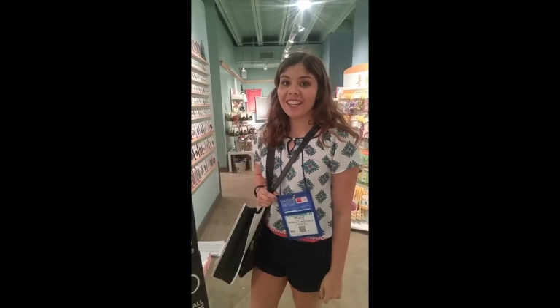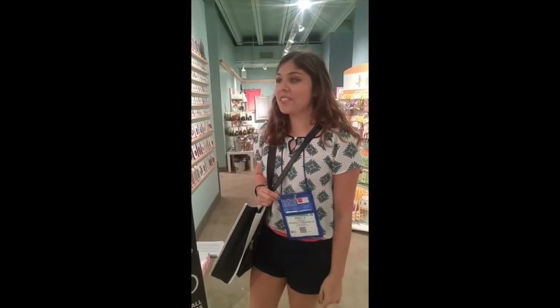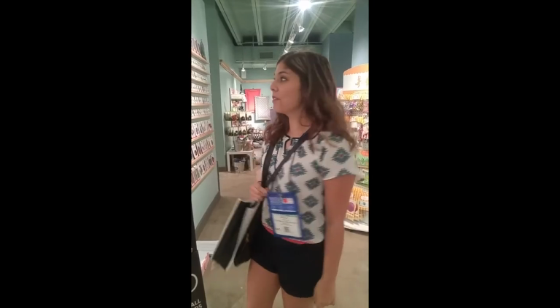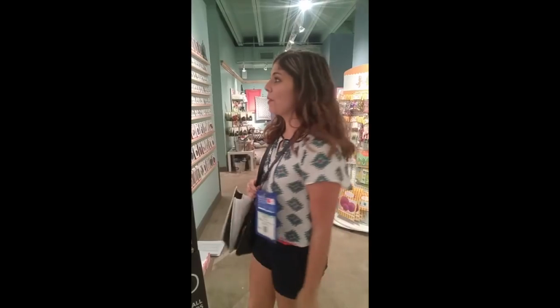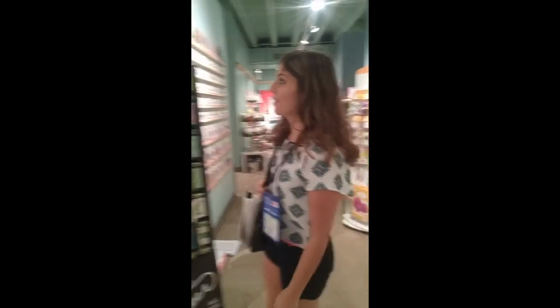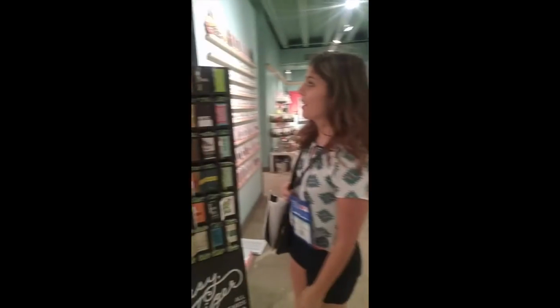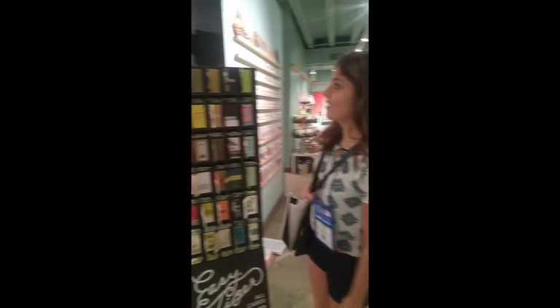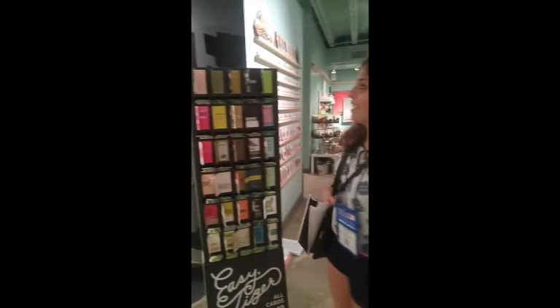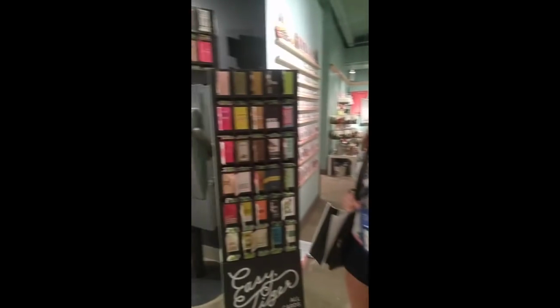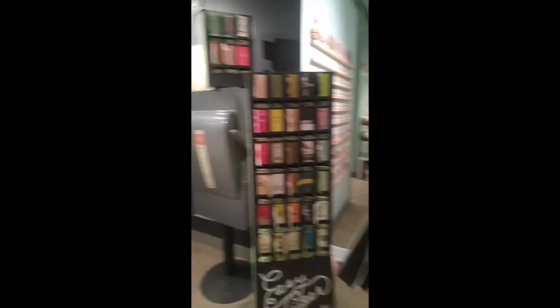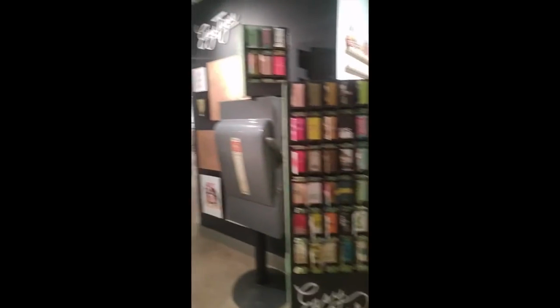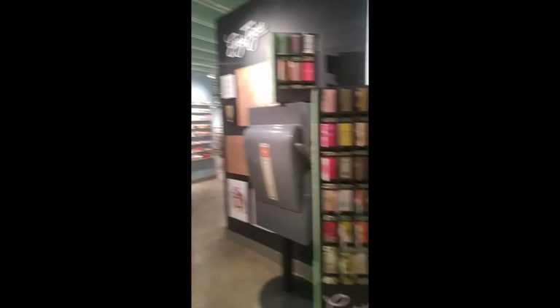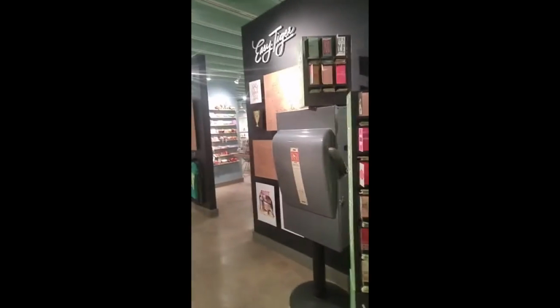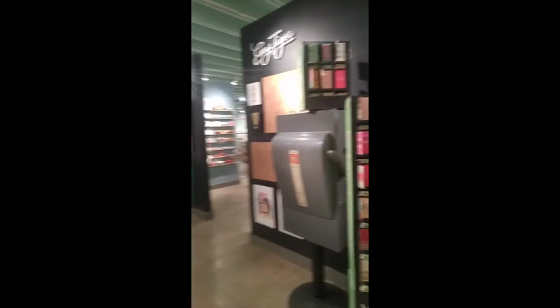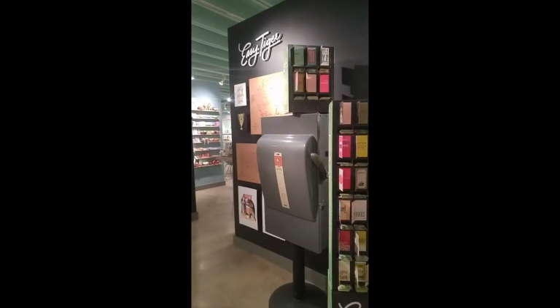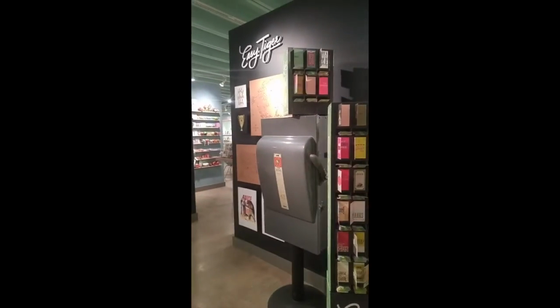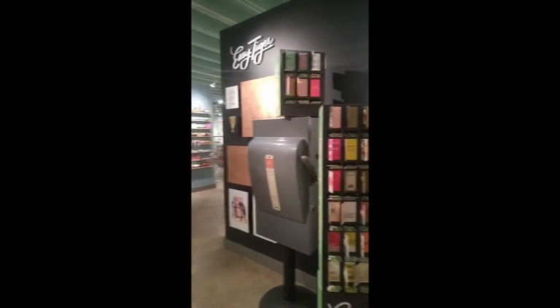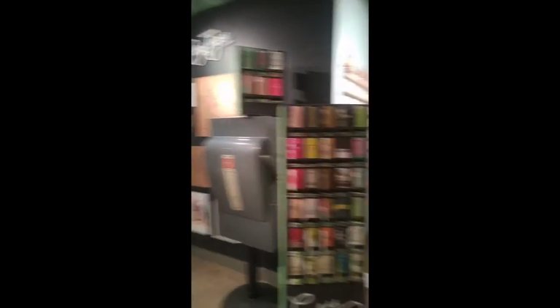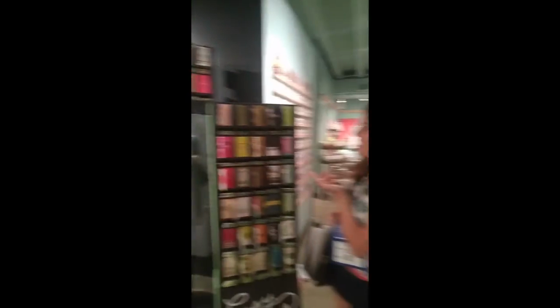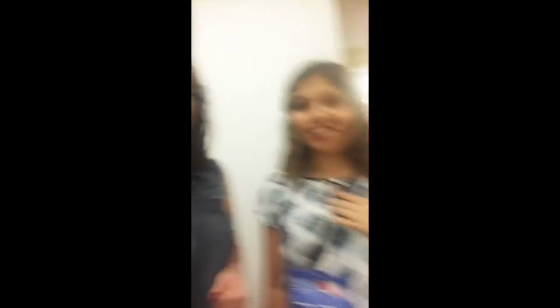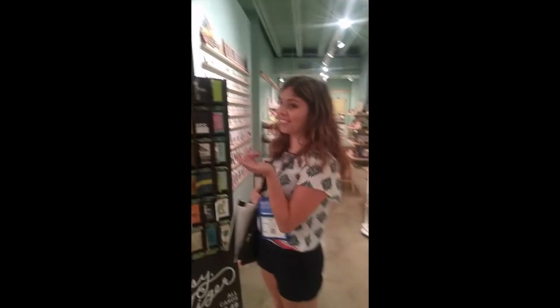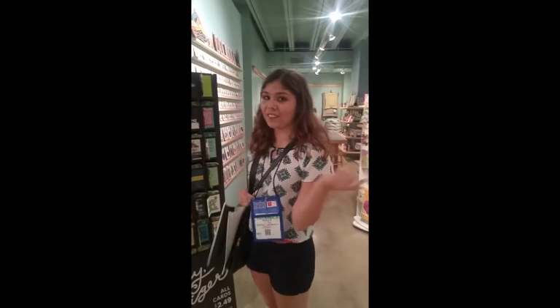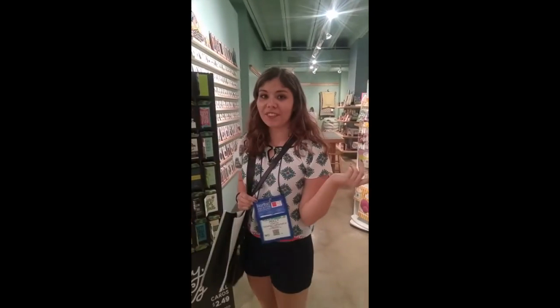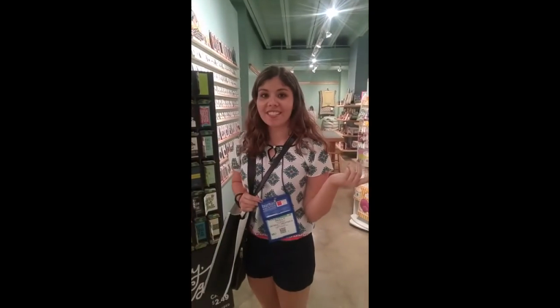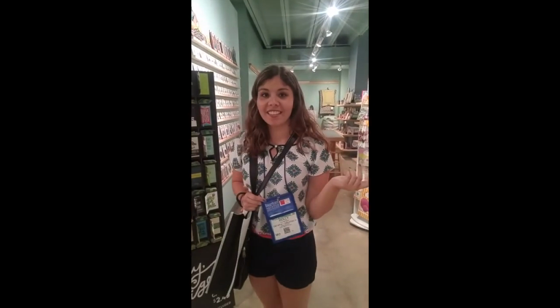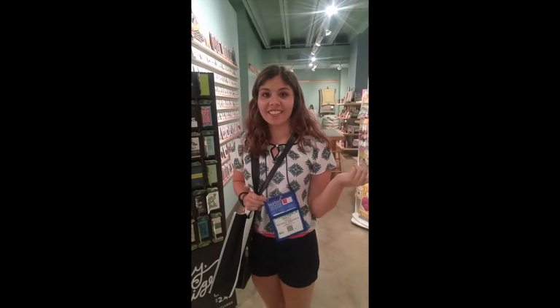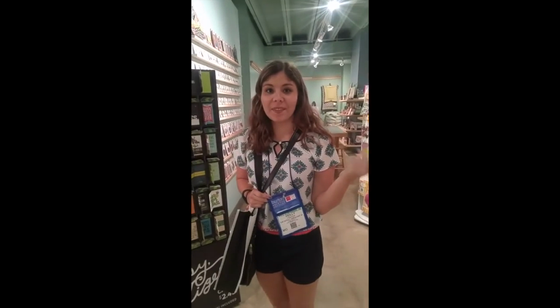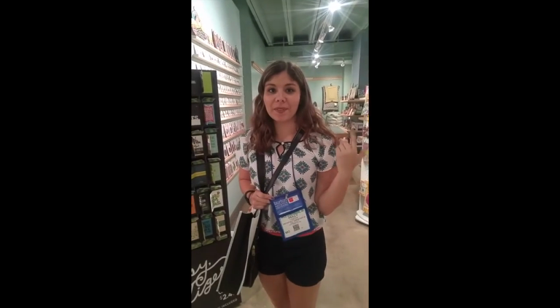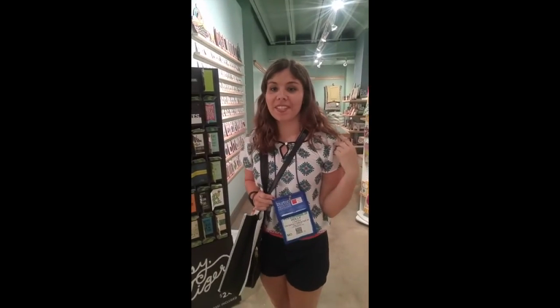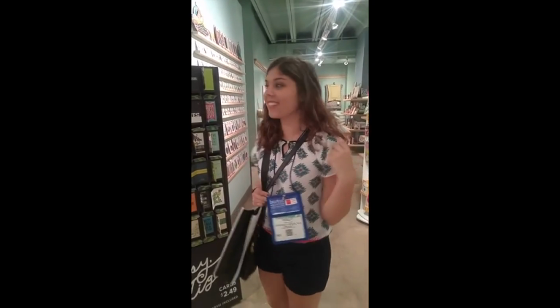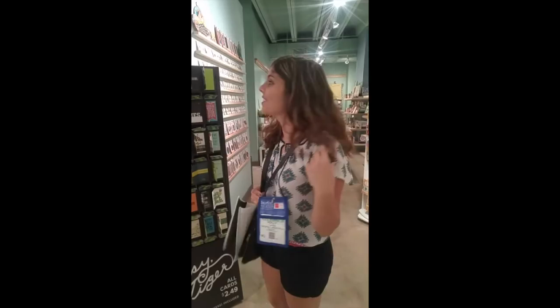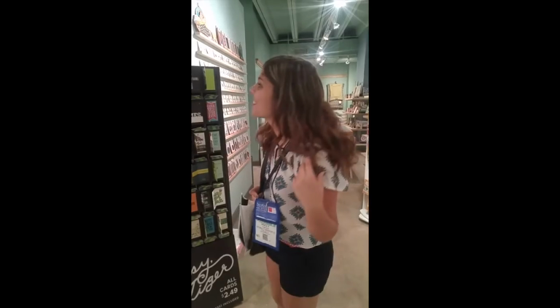We've been walking around and we actually found one of our vendors, Easy Tiger, that we already sell at Catapult. So that's kind of interesting.